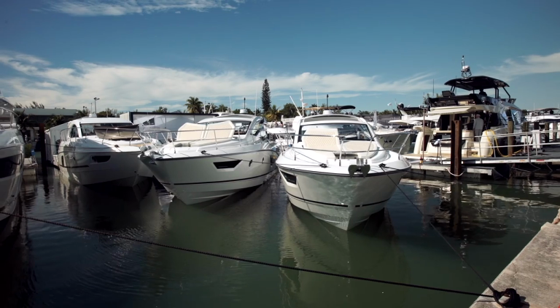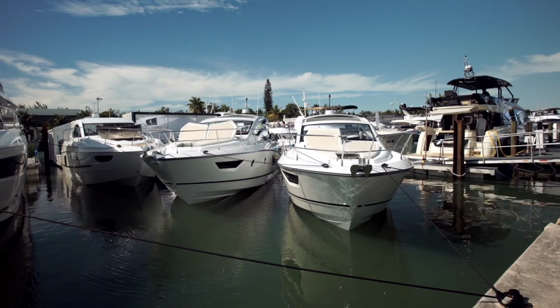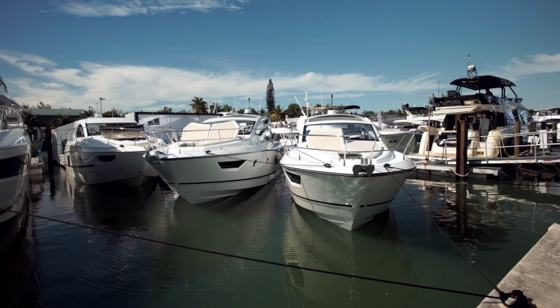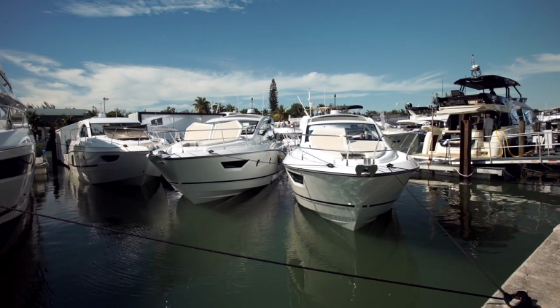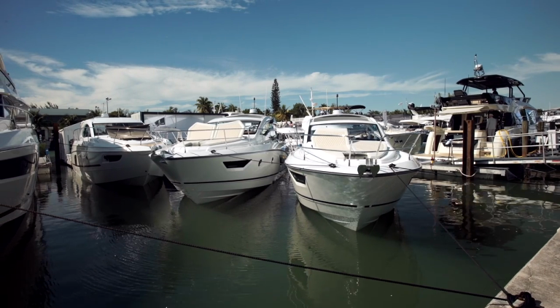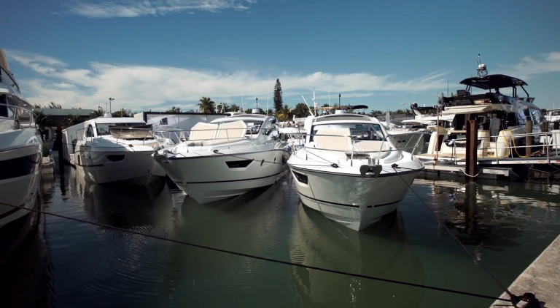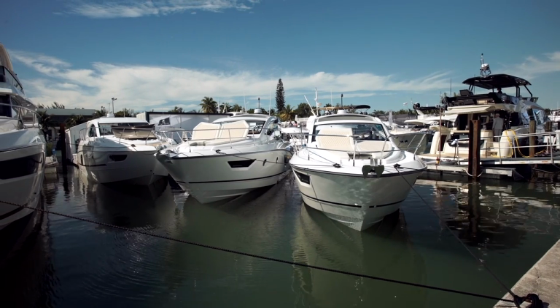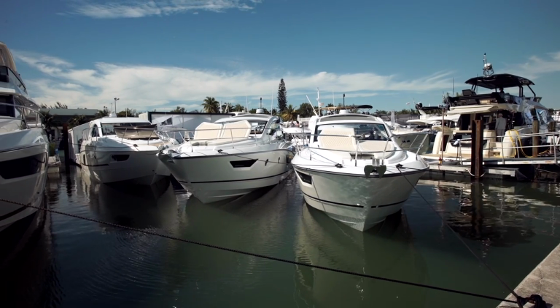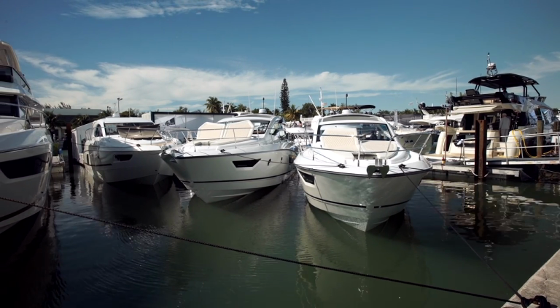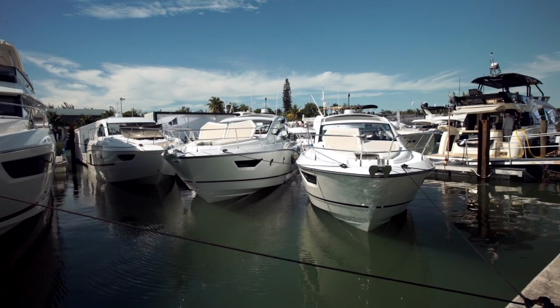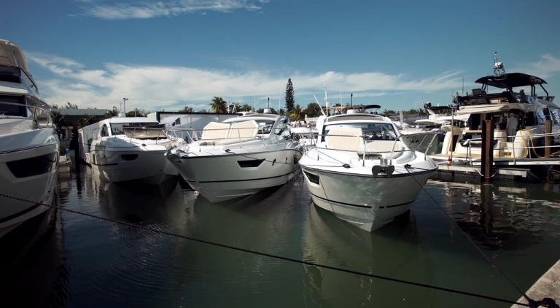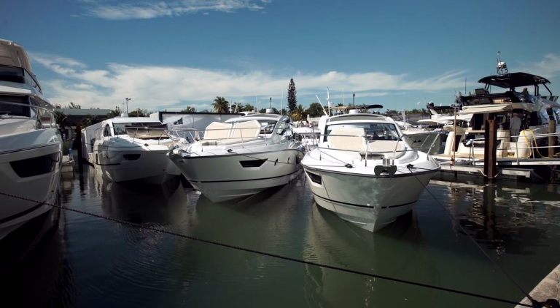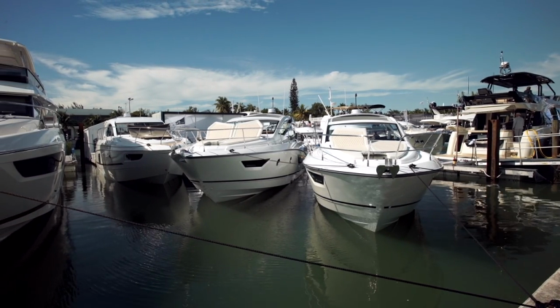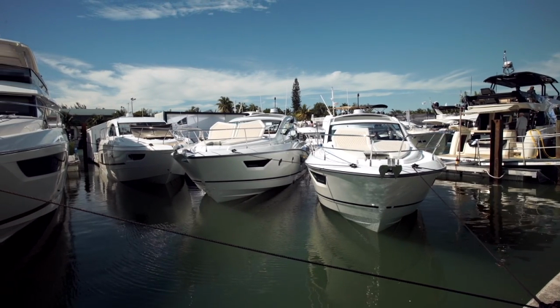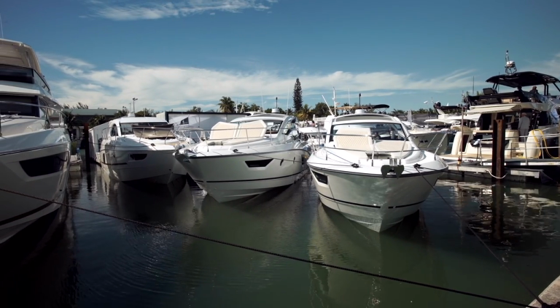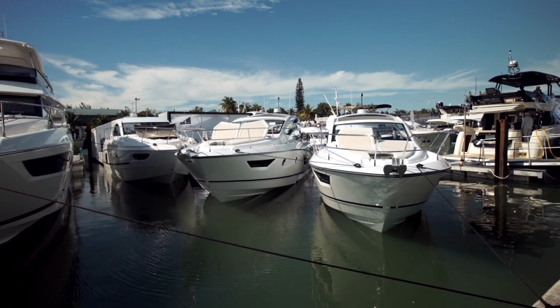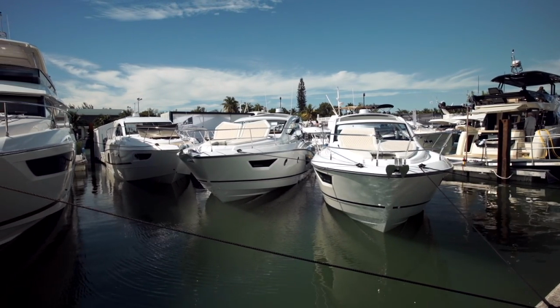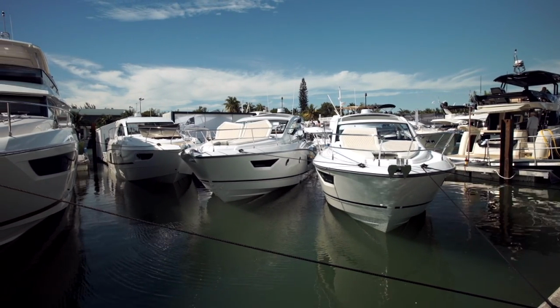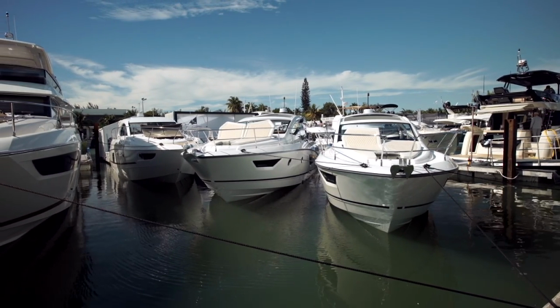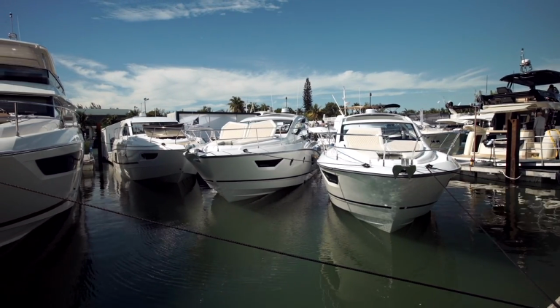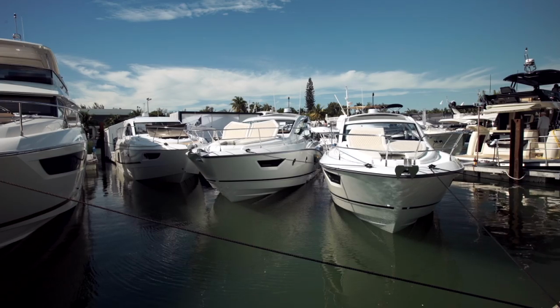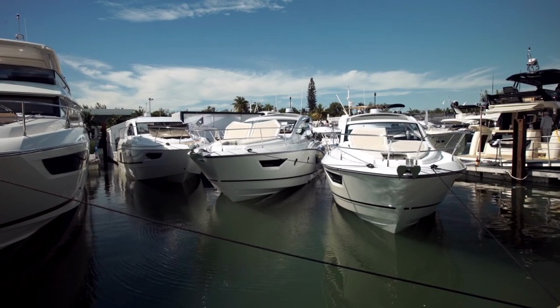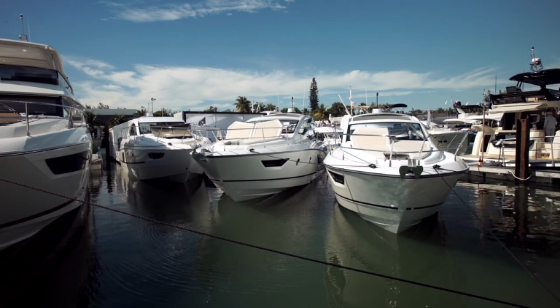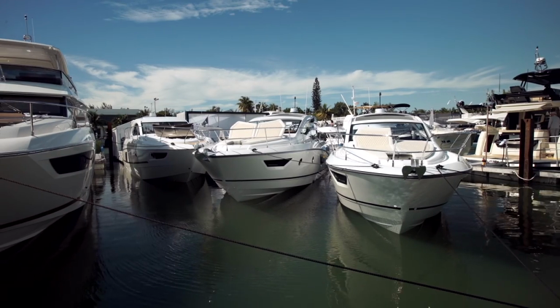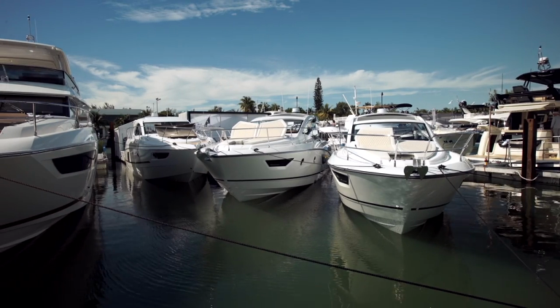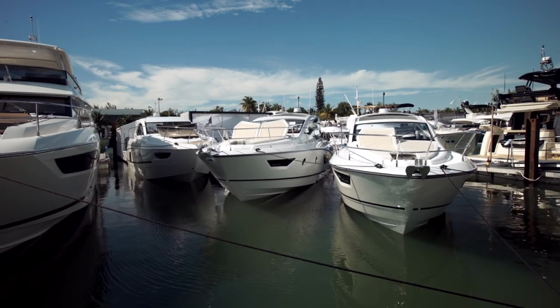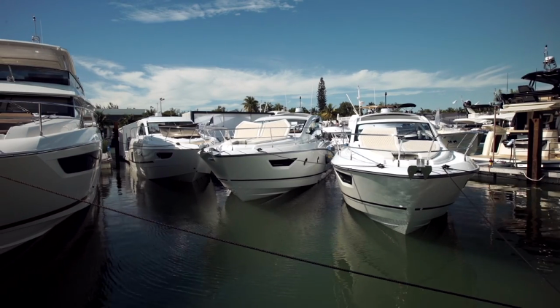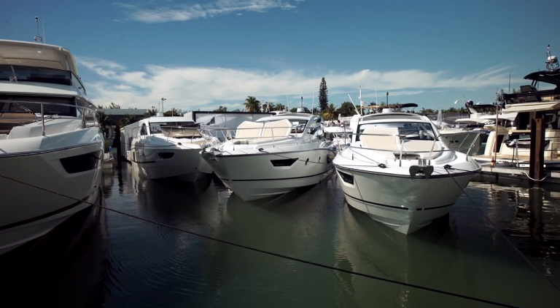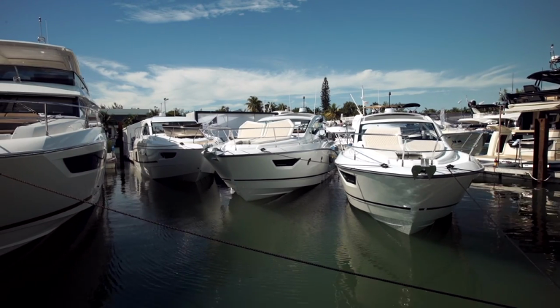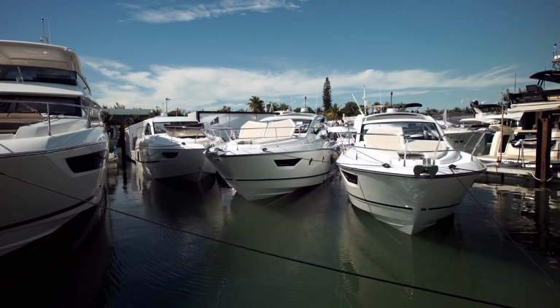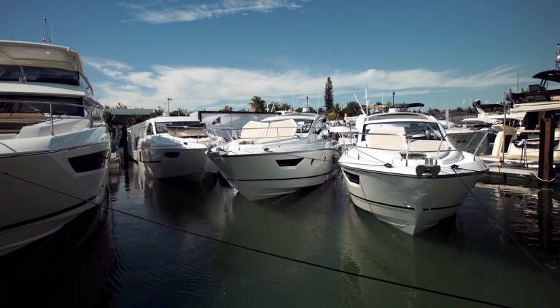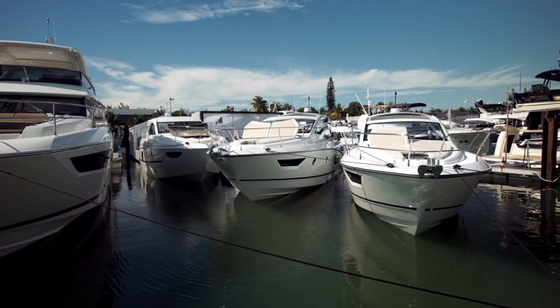For more information on this boat or its little sister, the GT40, visit Boats.com.